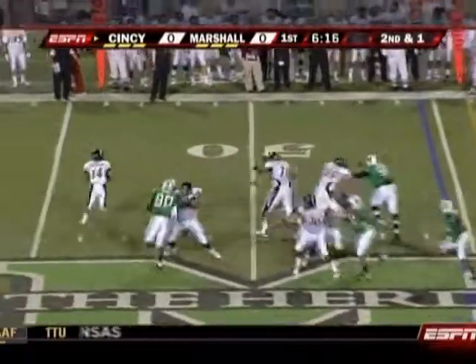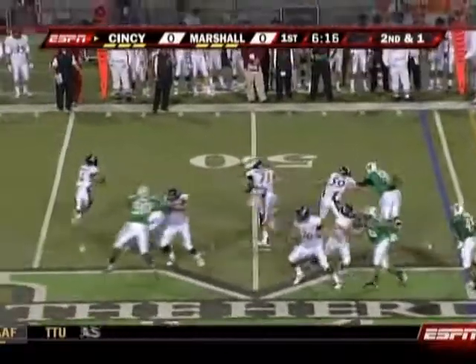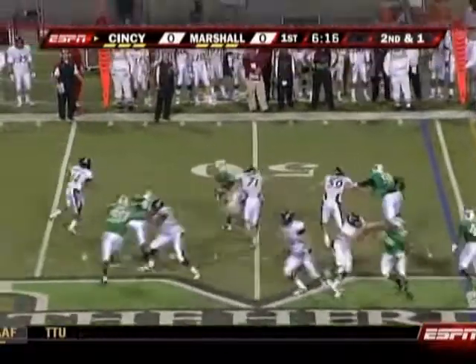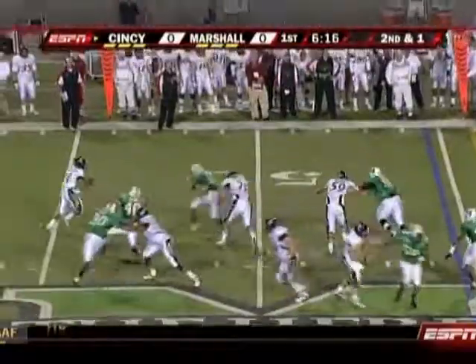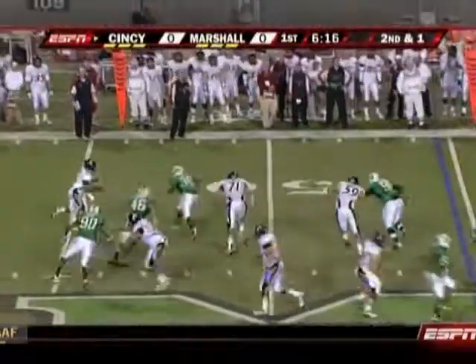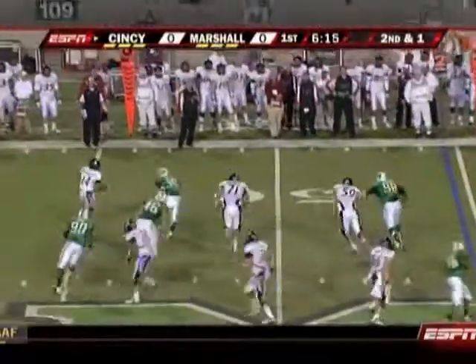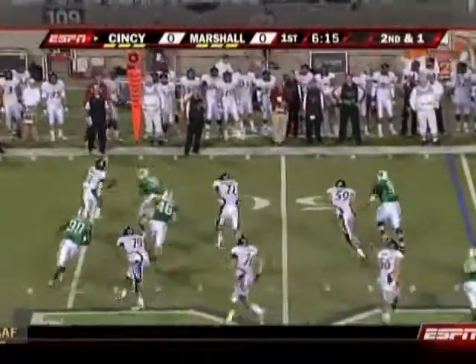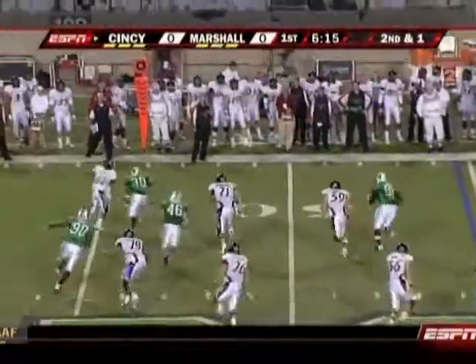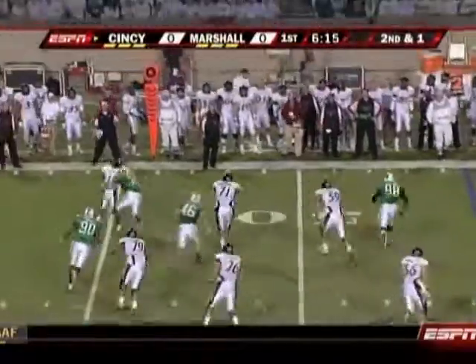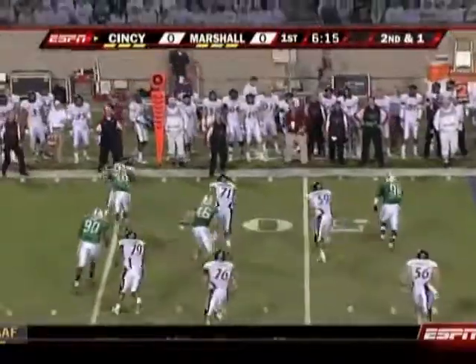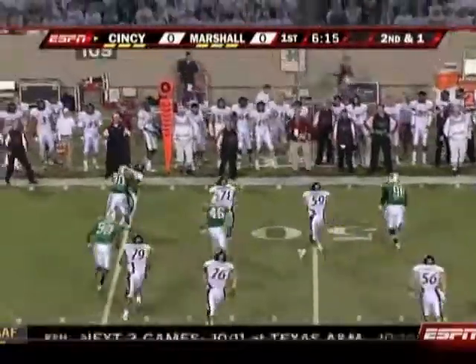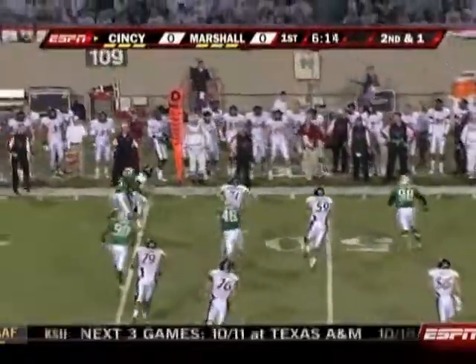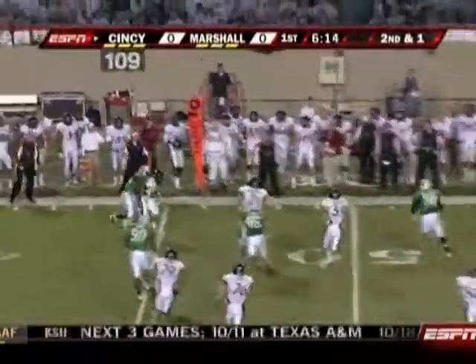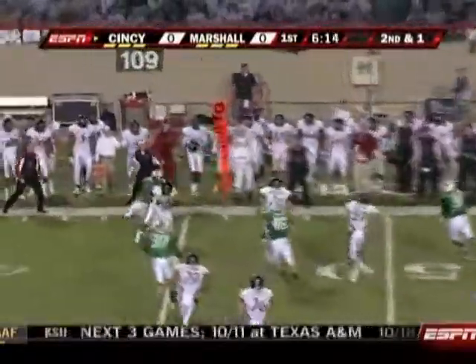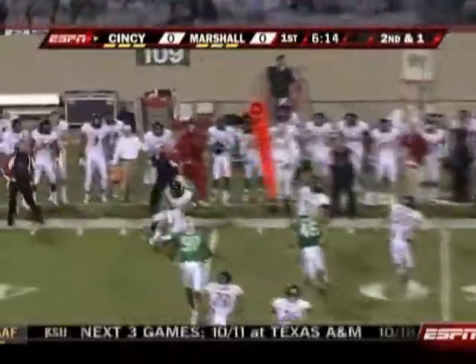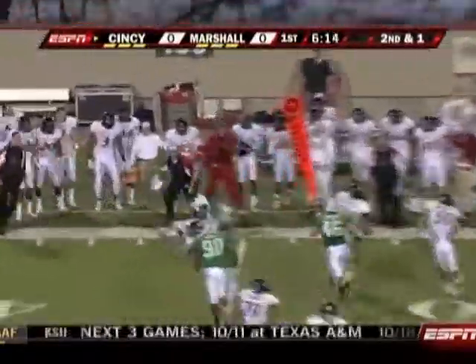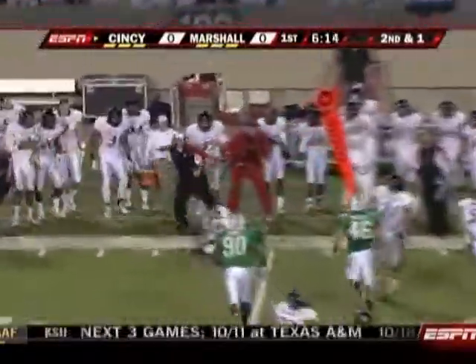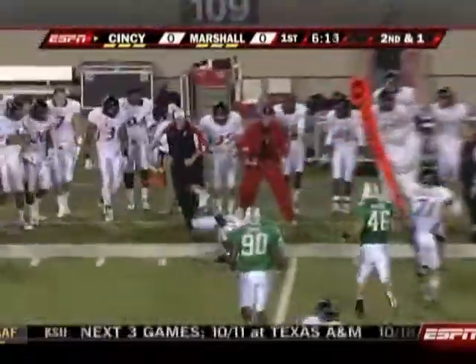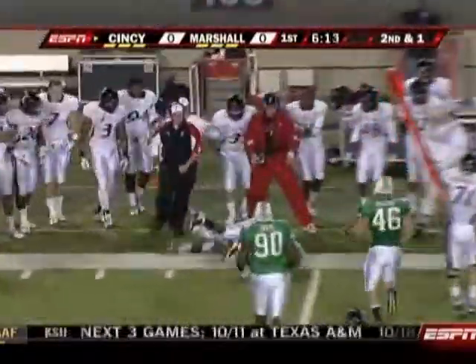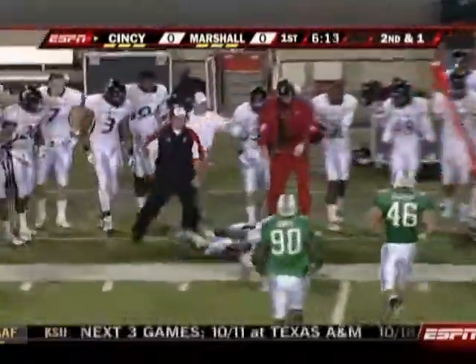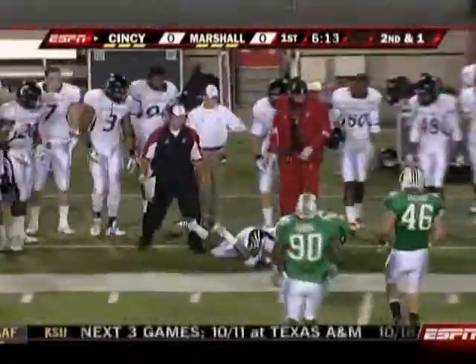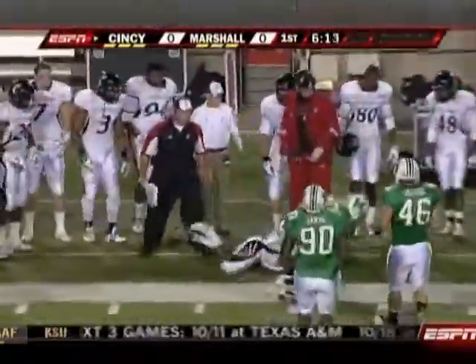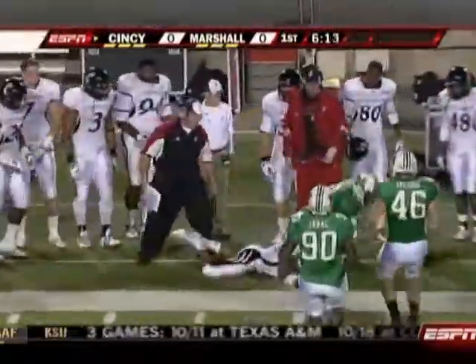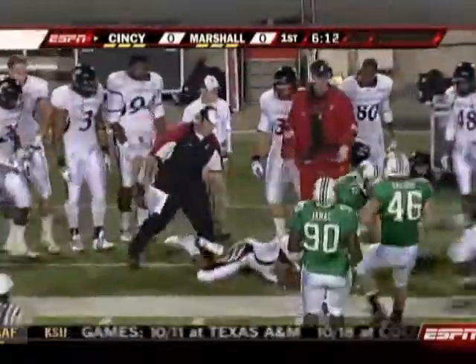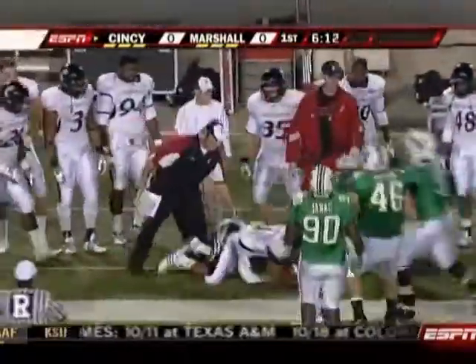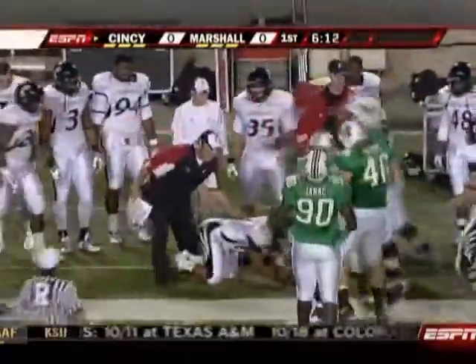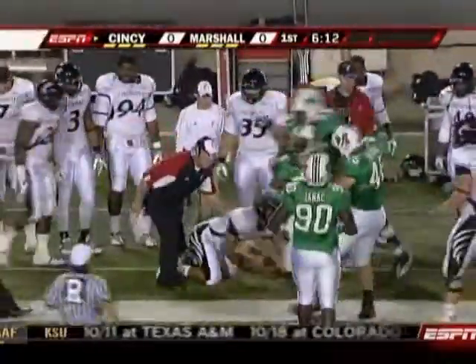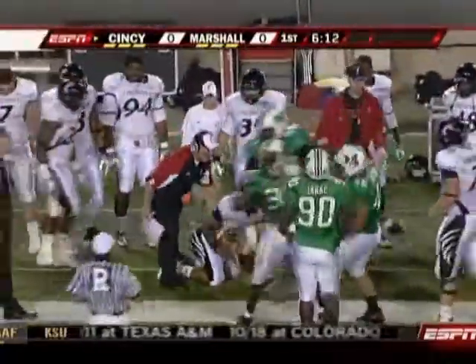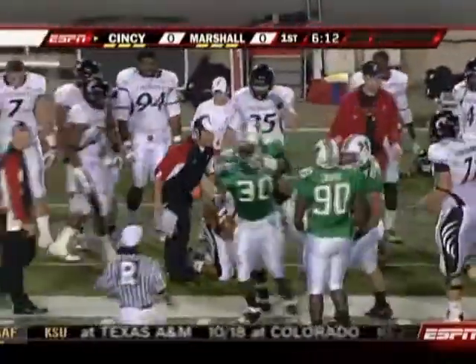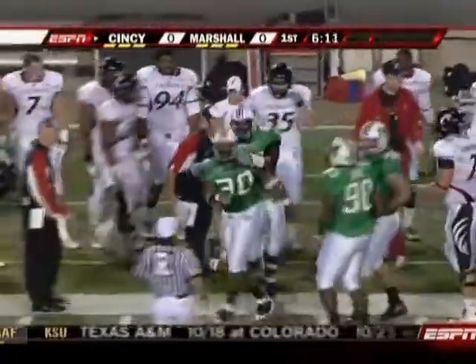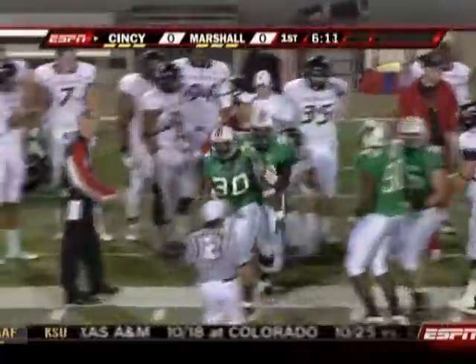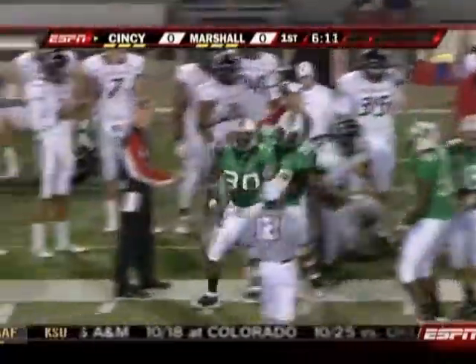Anderson with a nice move to get outside to beat the first blitzer, but he can't escape Mario Harvey.